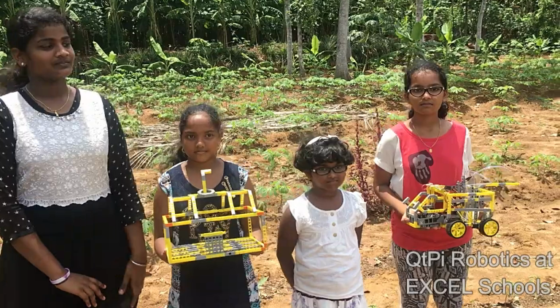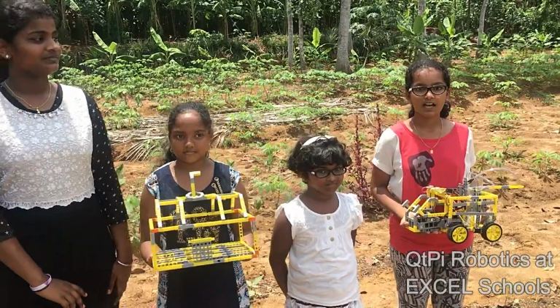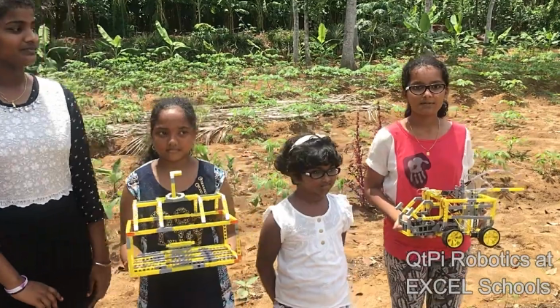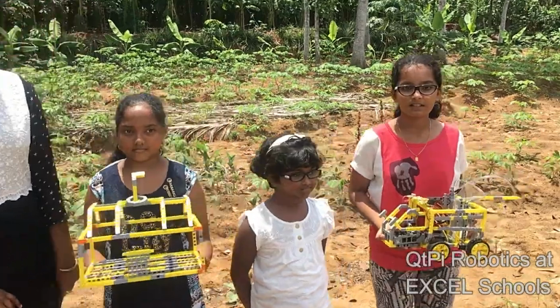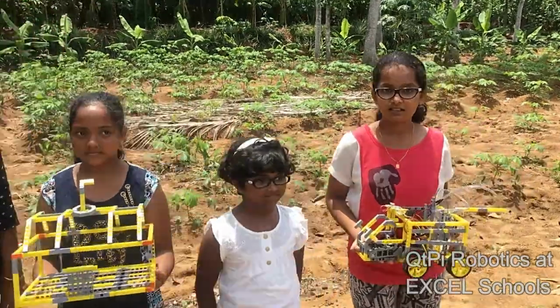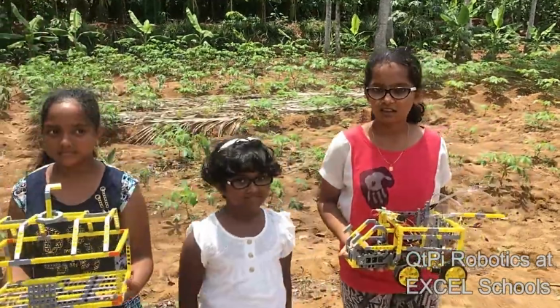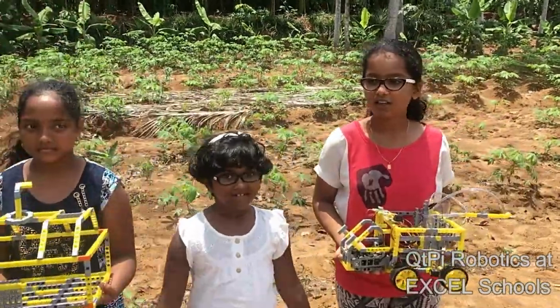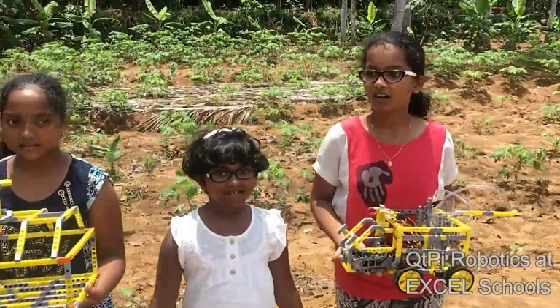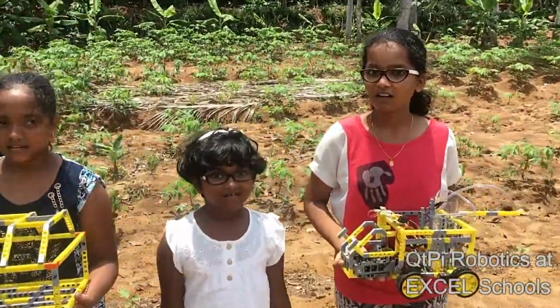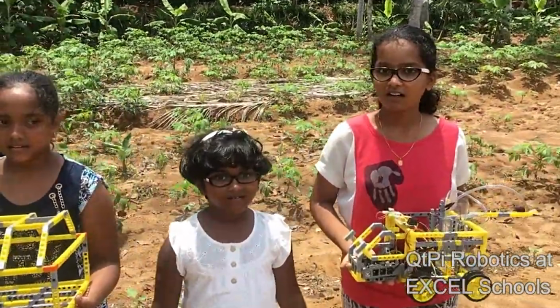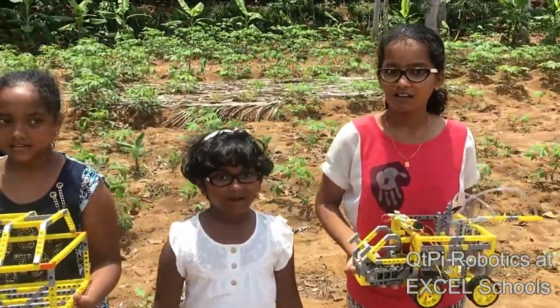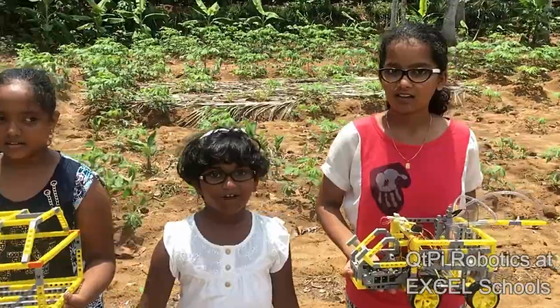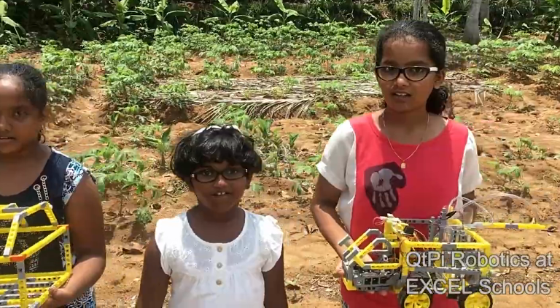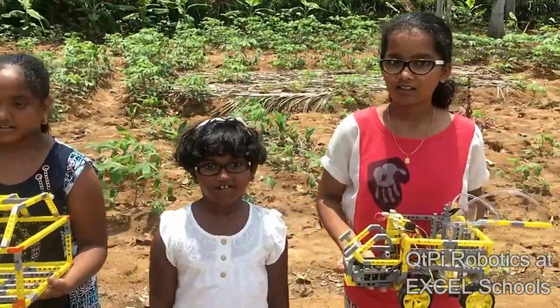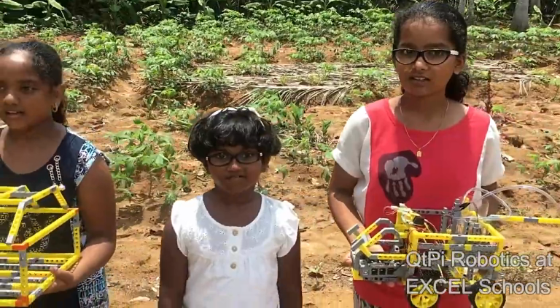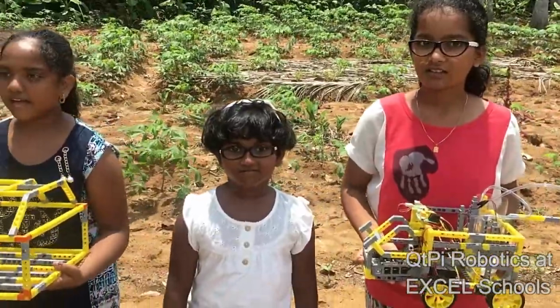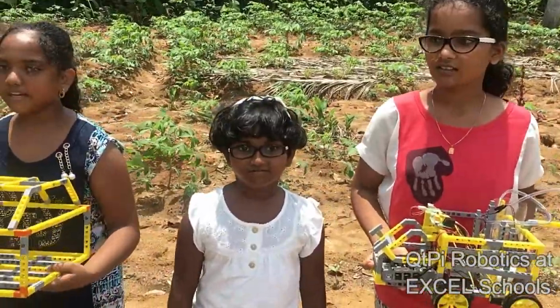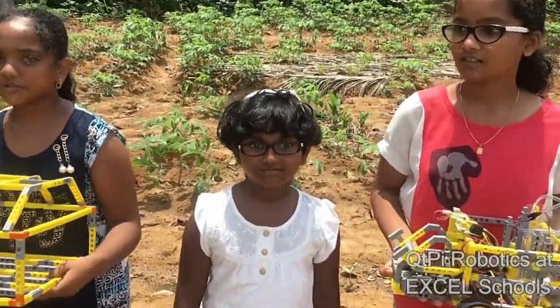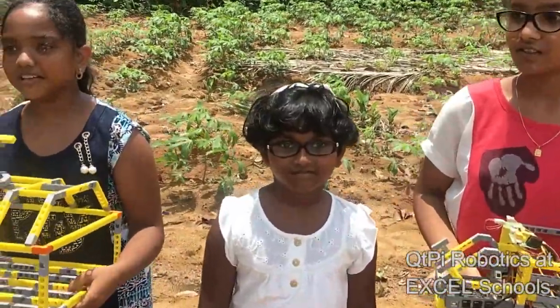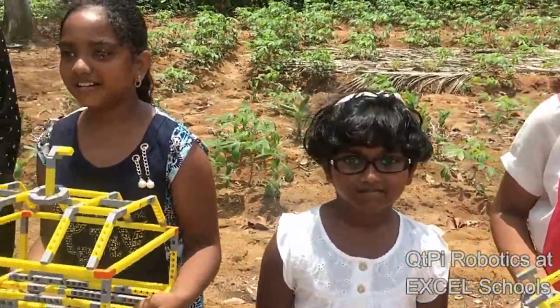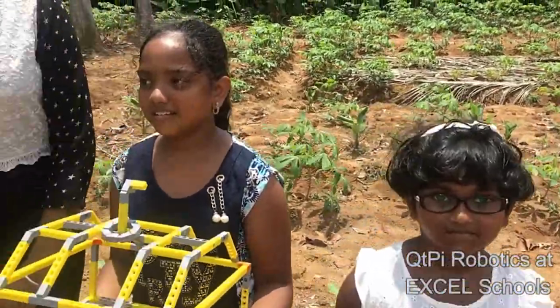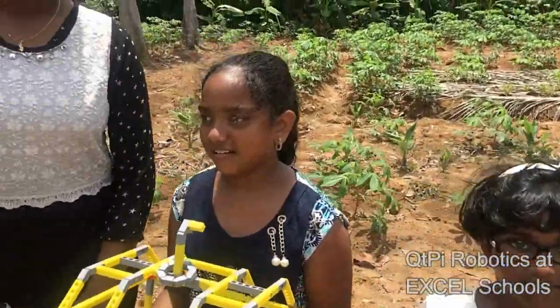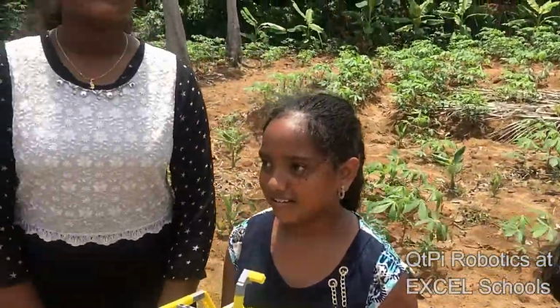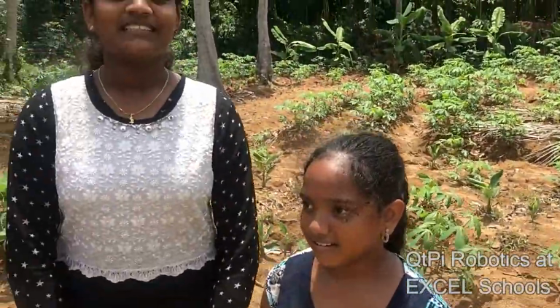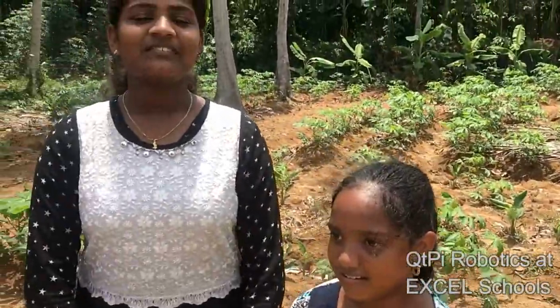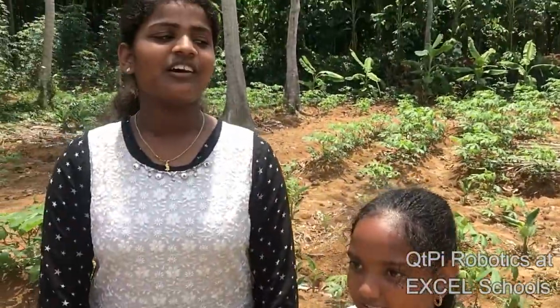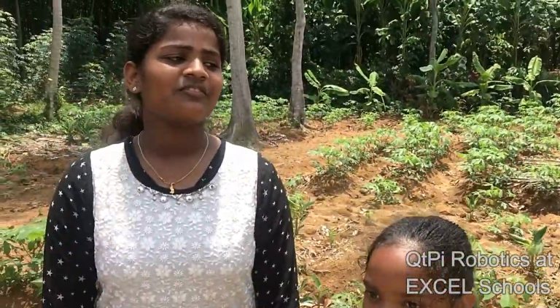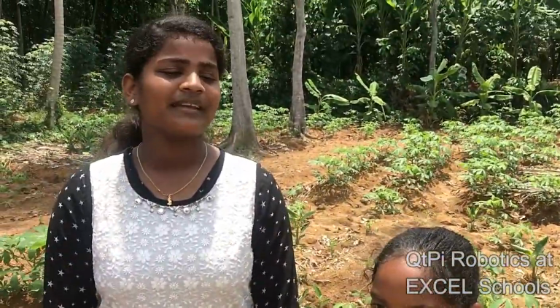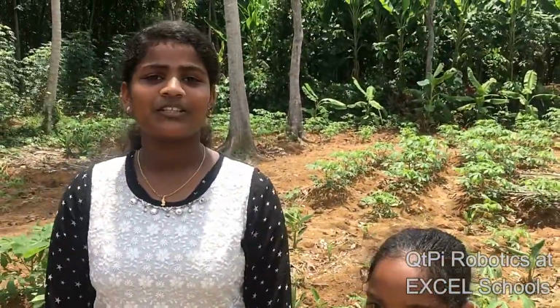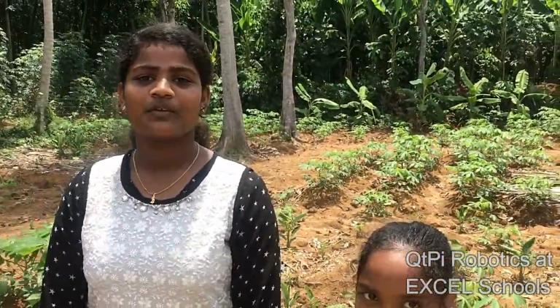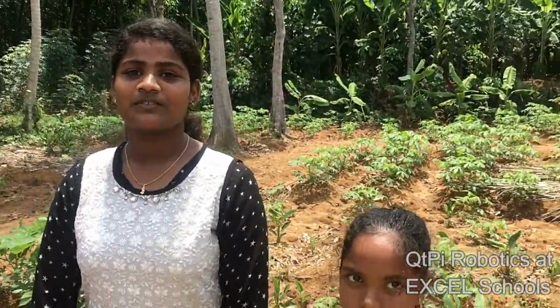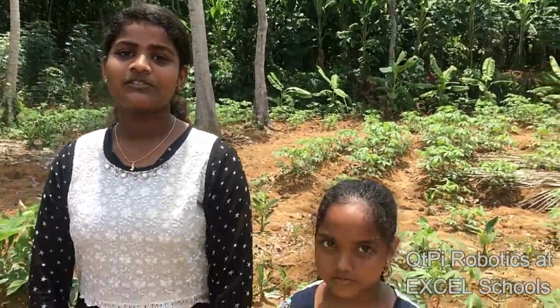I'm Nakshatra. I'm Hanita. I'm Aishwarya. I'm Dey and Juna. We all are from Excel Group of Schools.